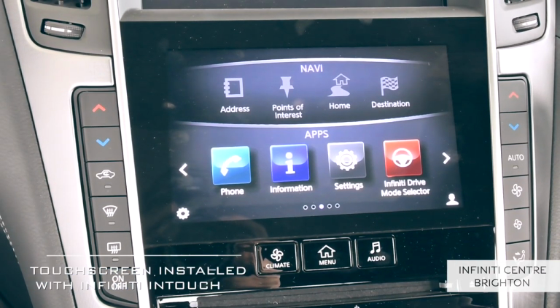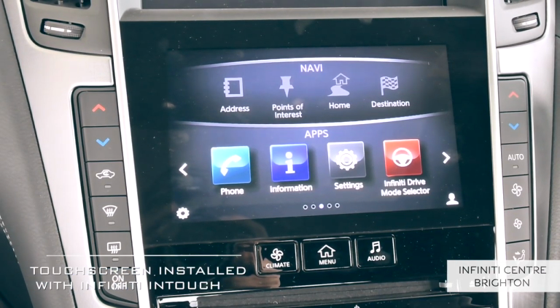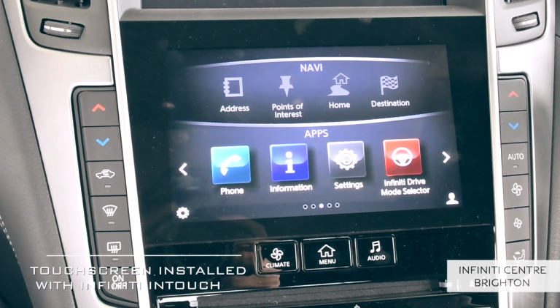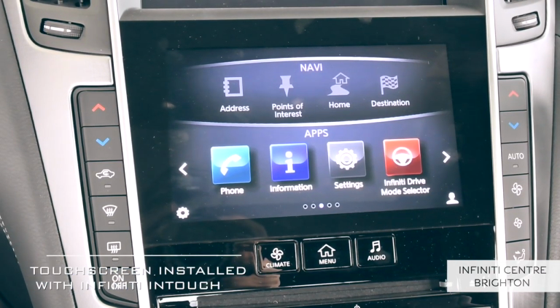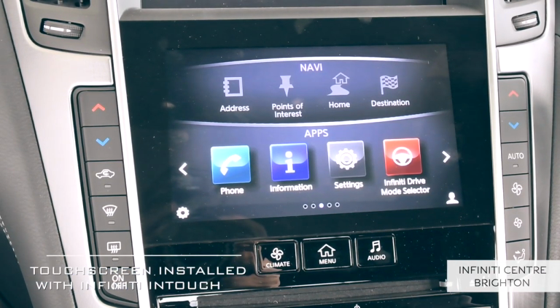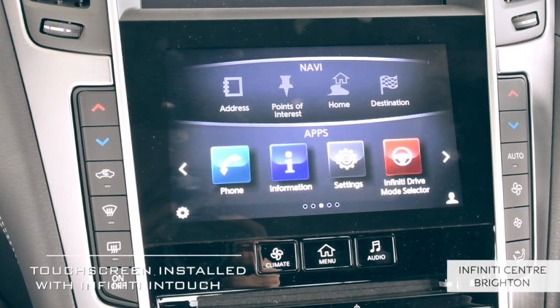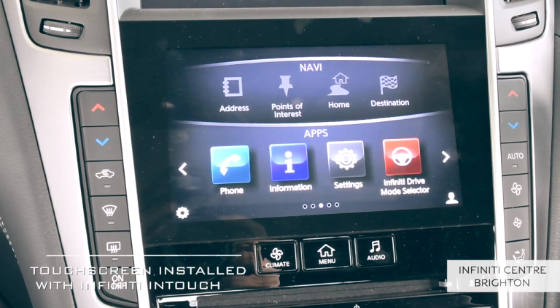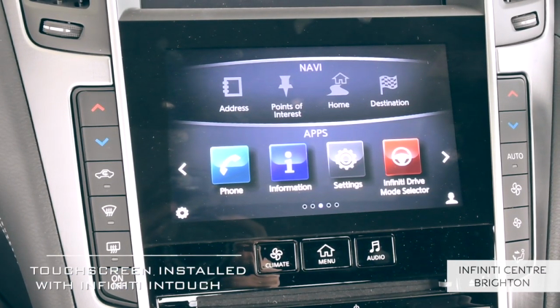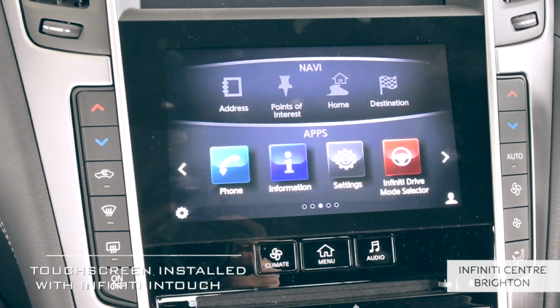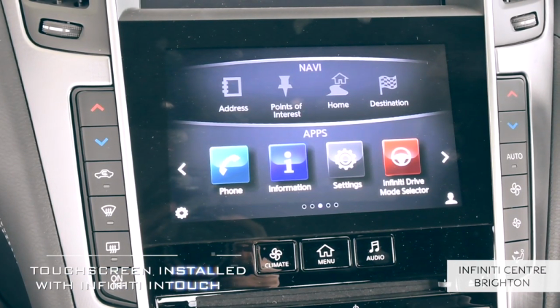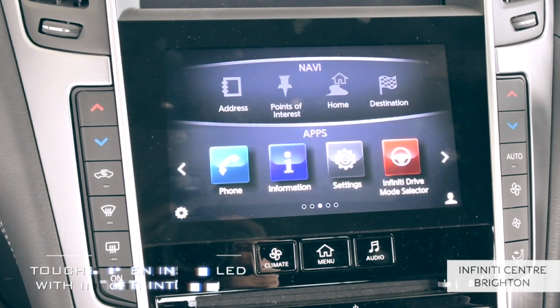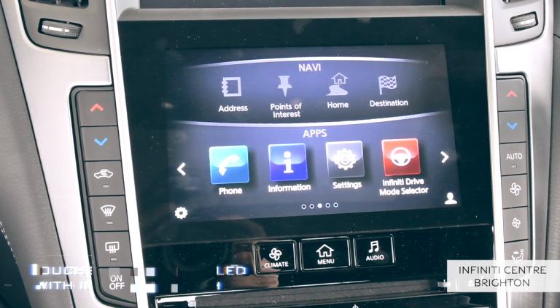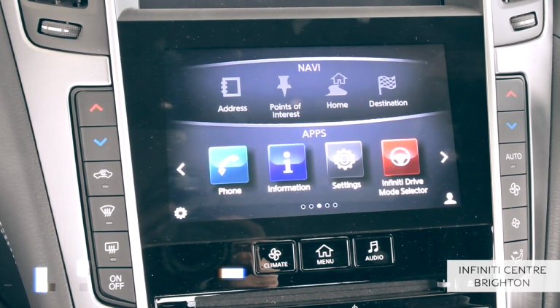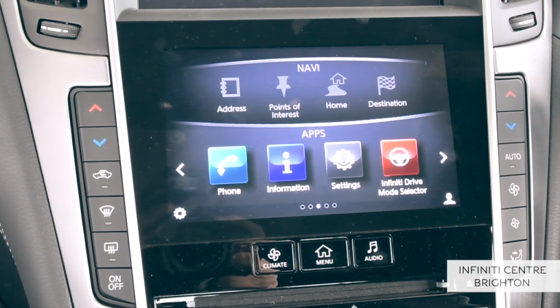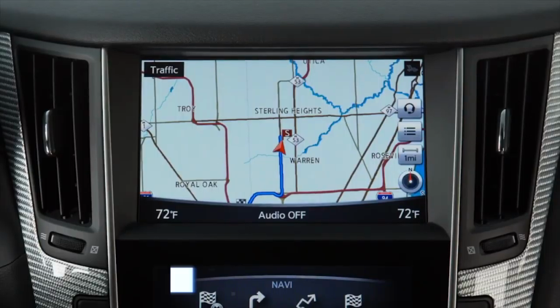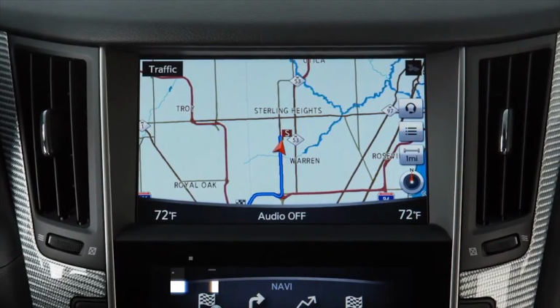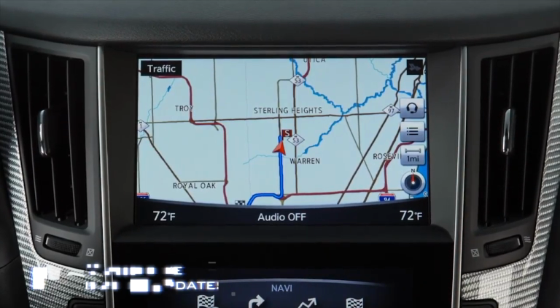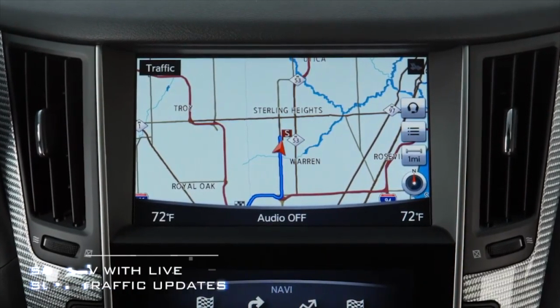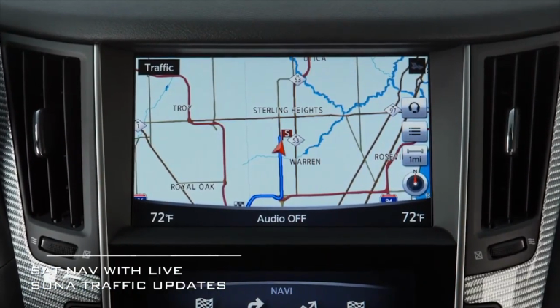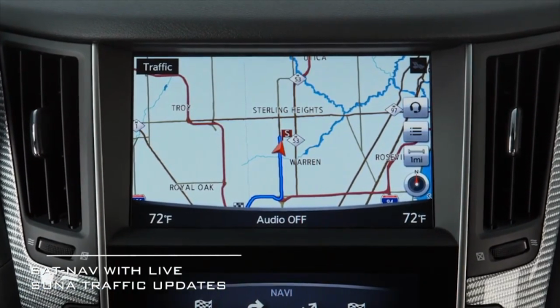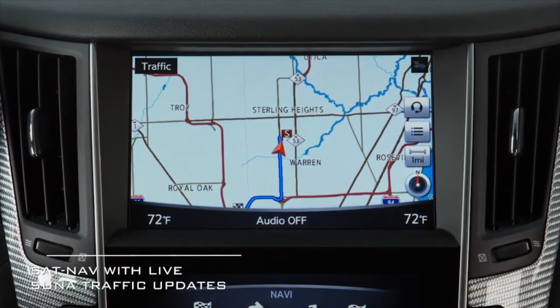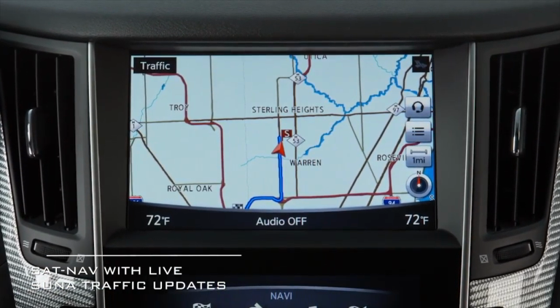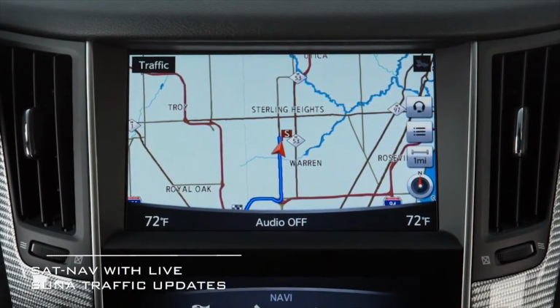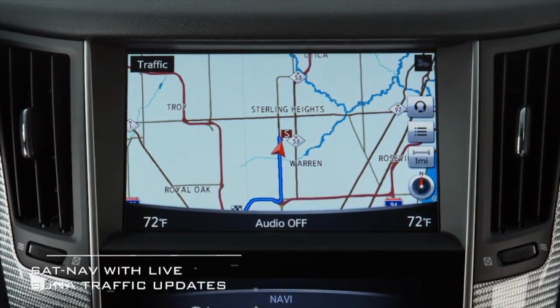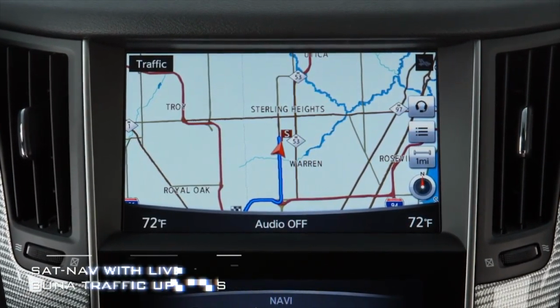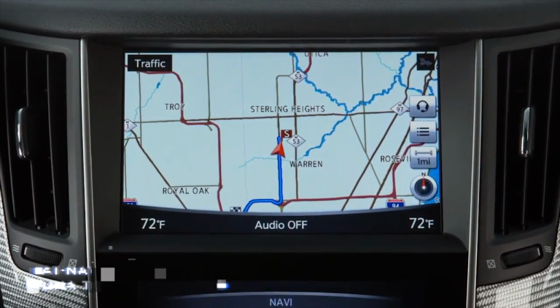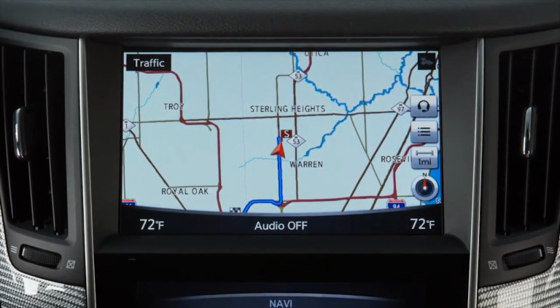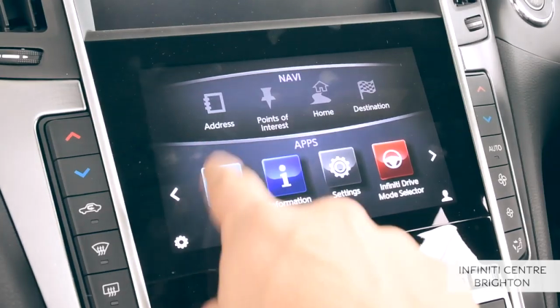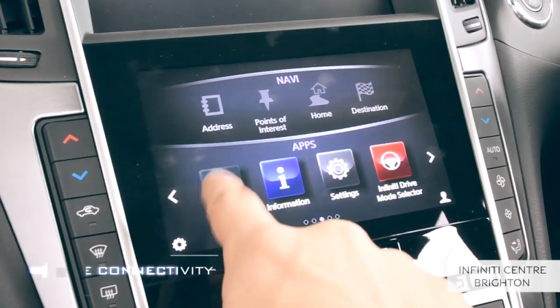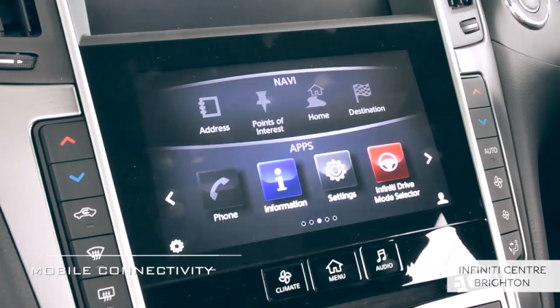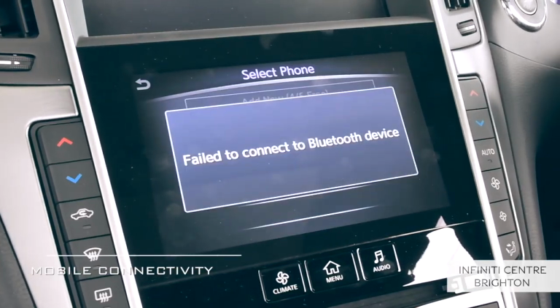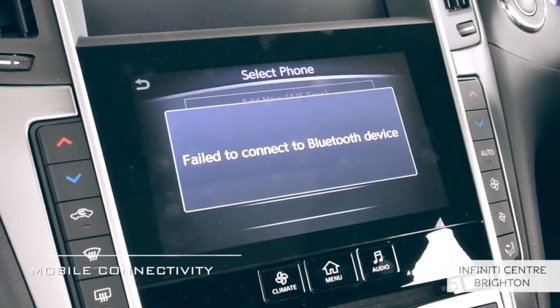Installed with Infinity InTouch technology, it offers sat nav, live sonar traffic updates and mobile connectivity.